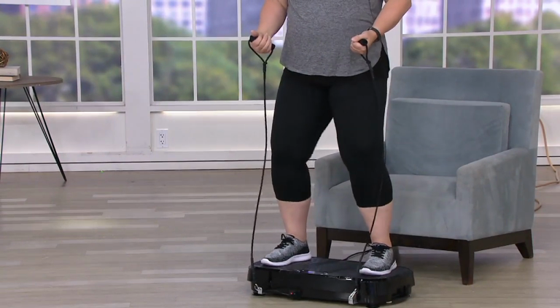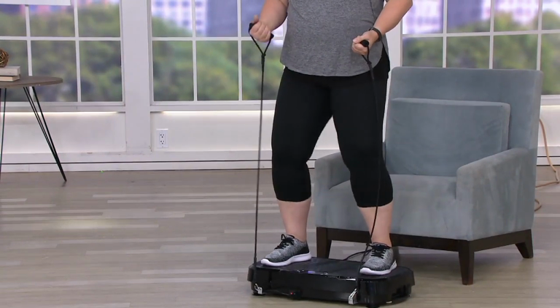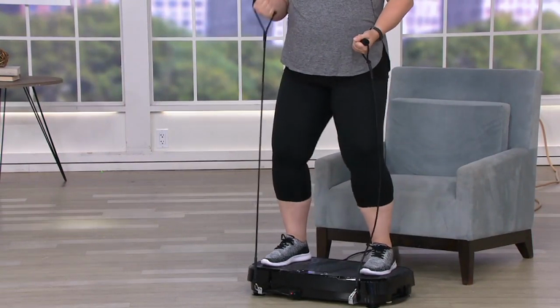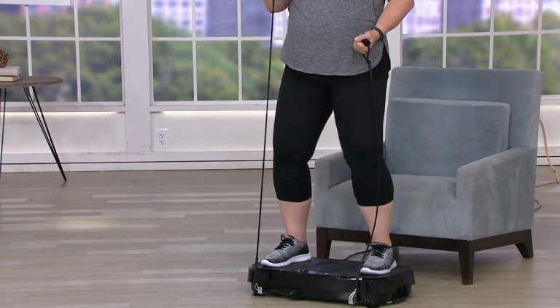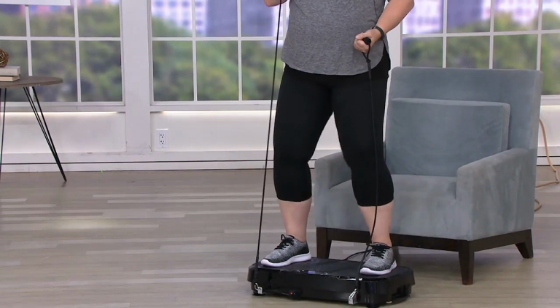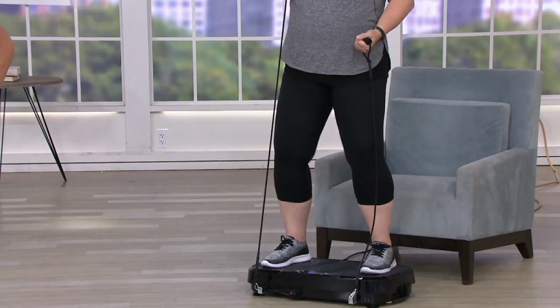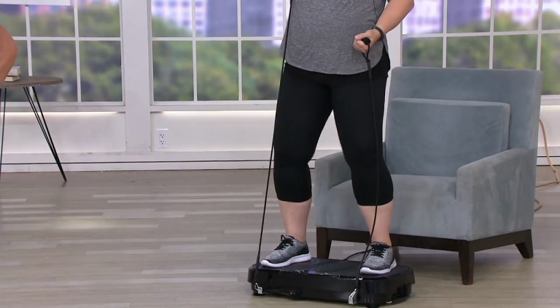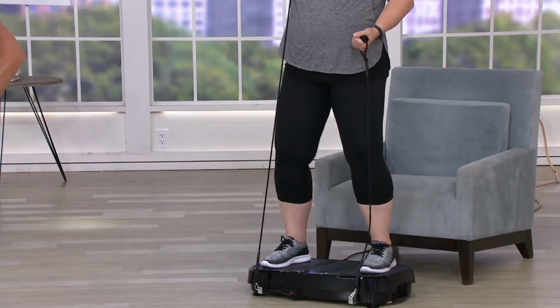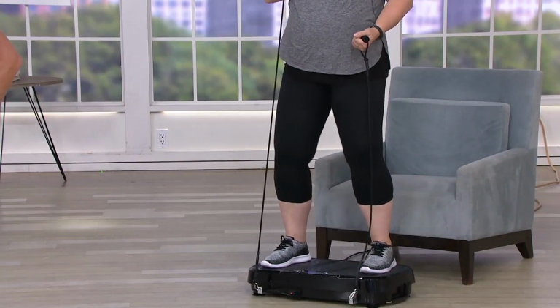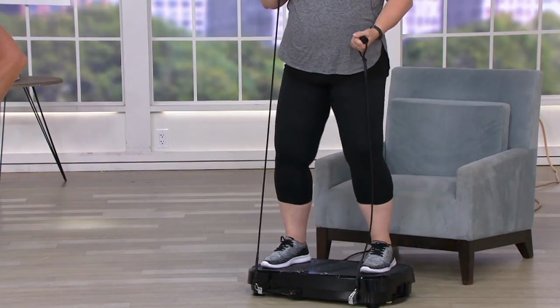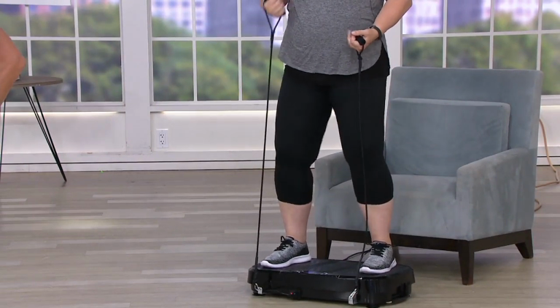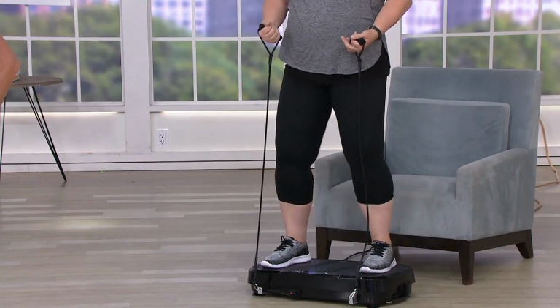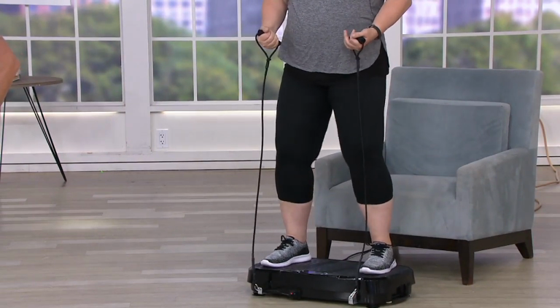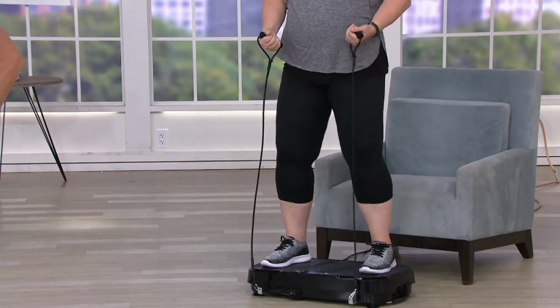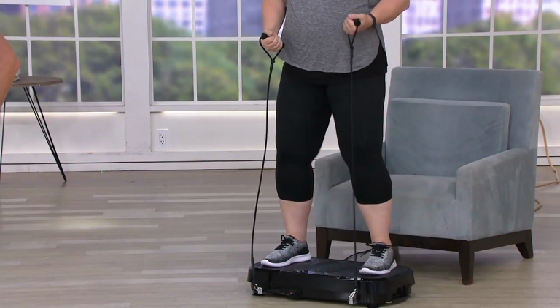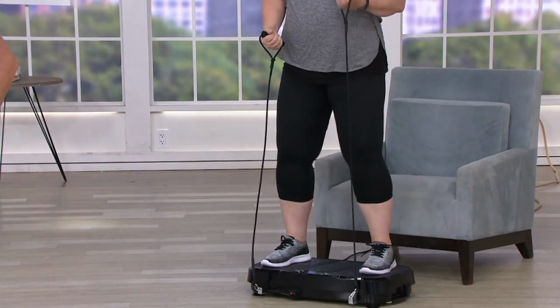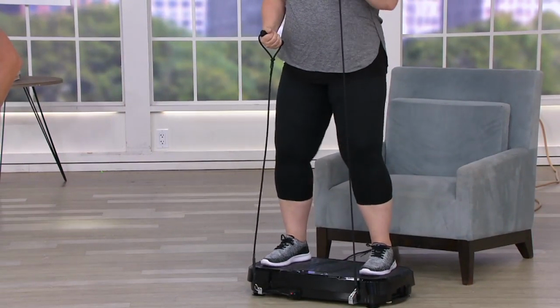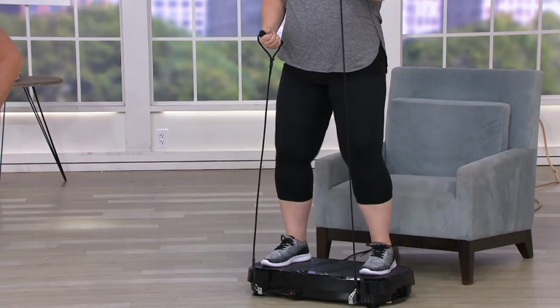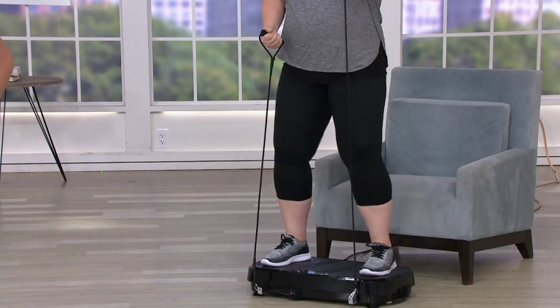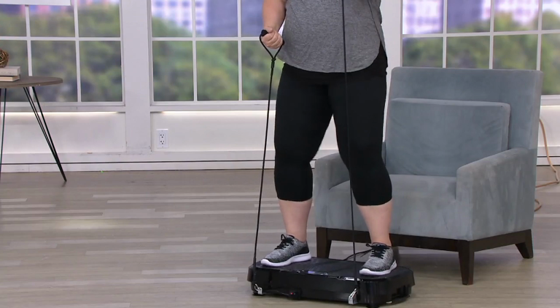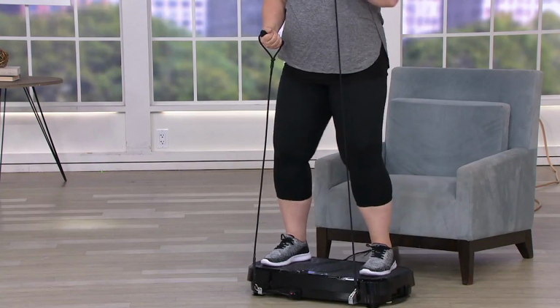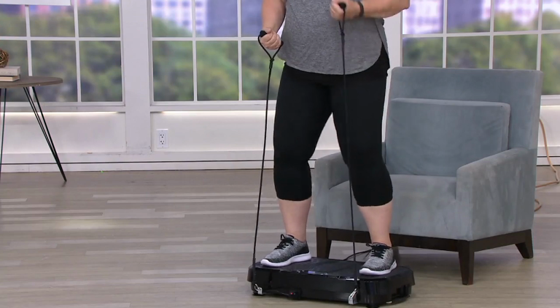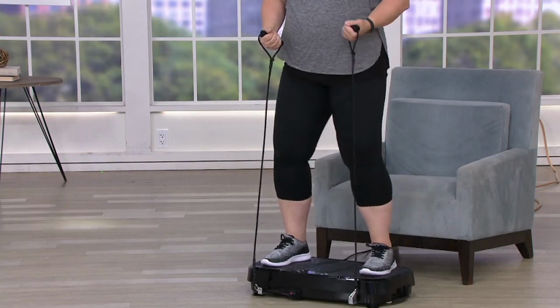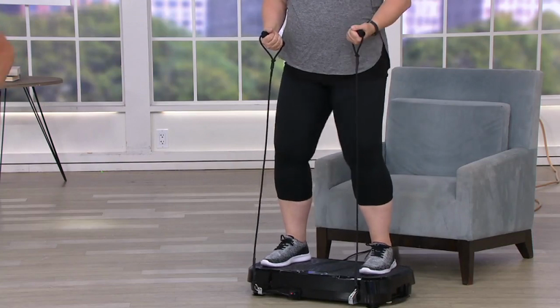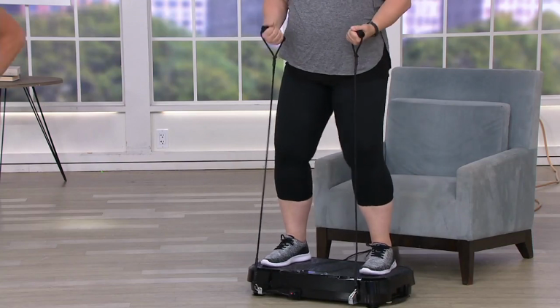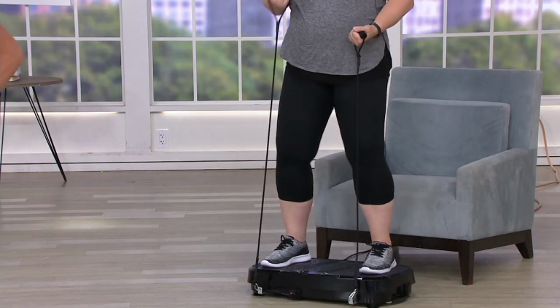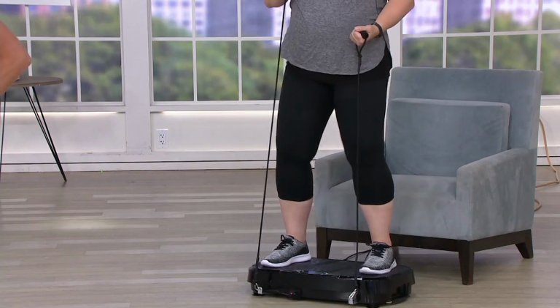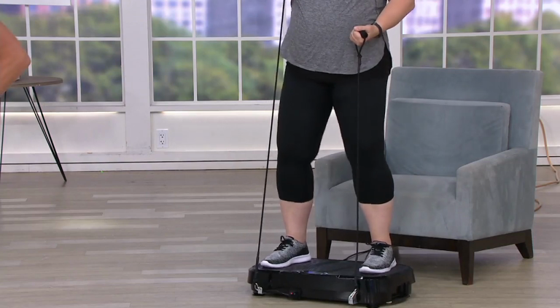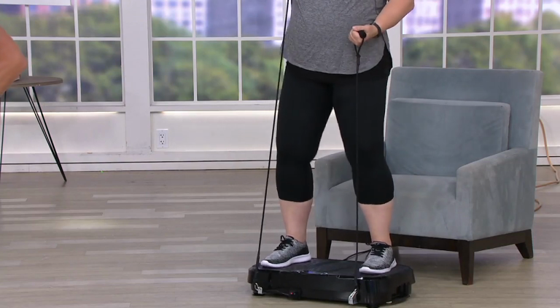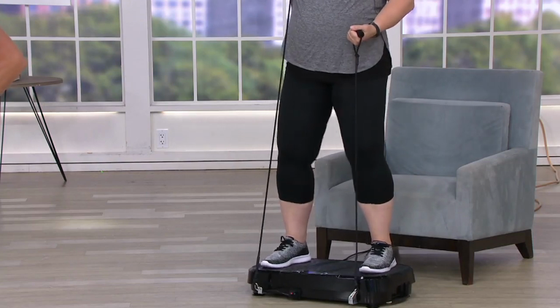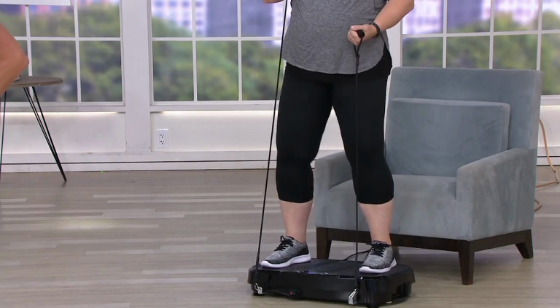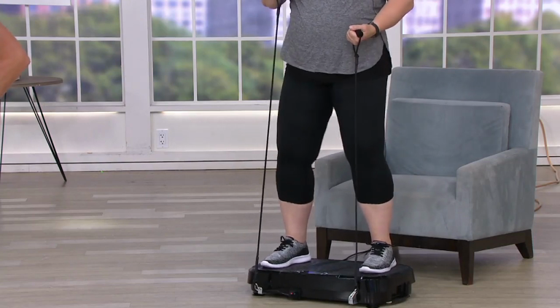Six easy payments of $24.80. You heard our caller — she used the easy pay. There's also a 30-day love-it-or-return-it guarantee.